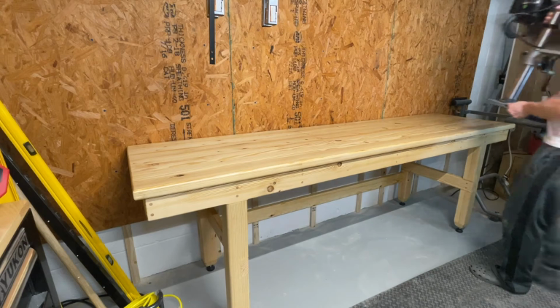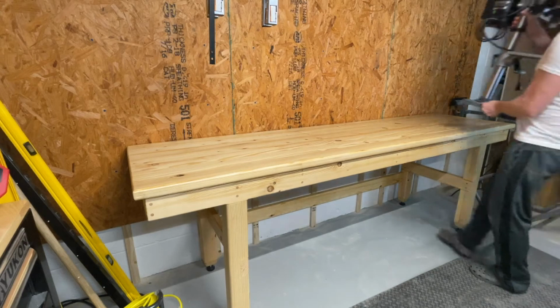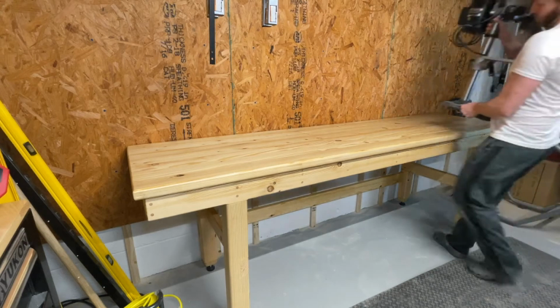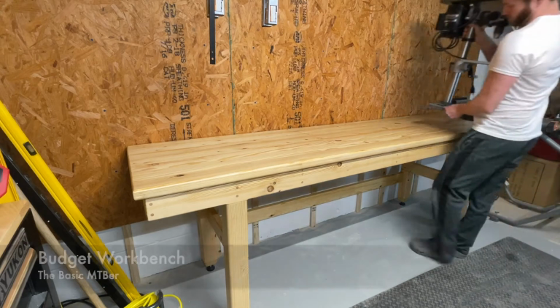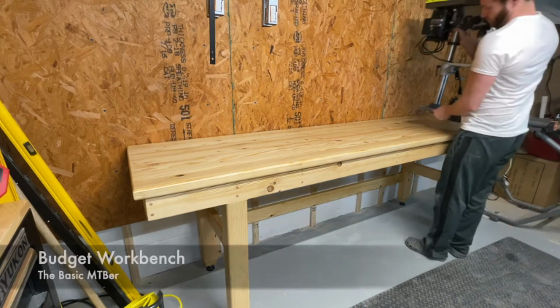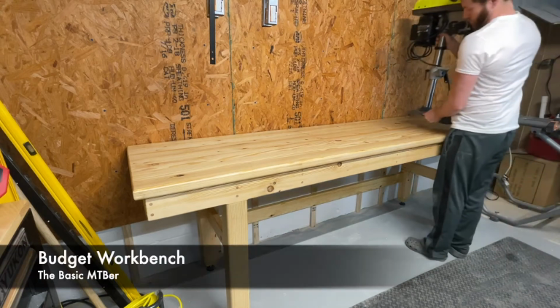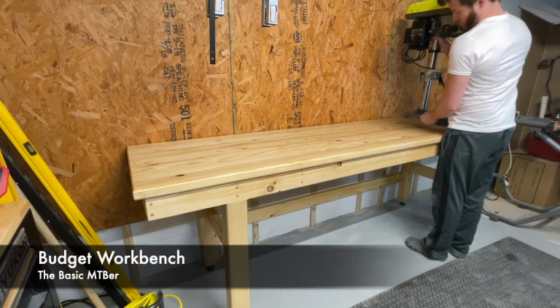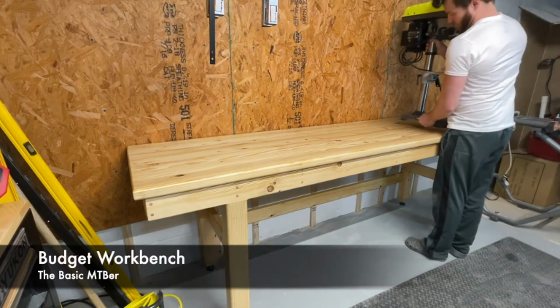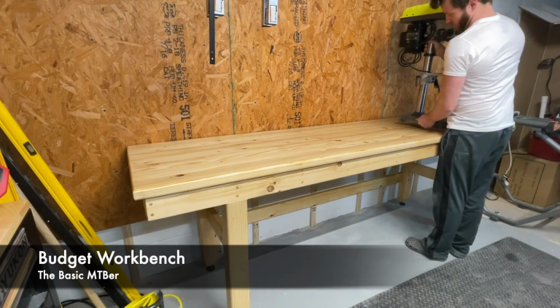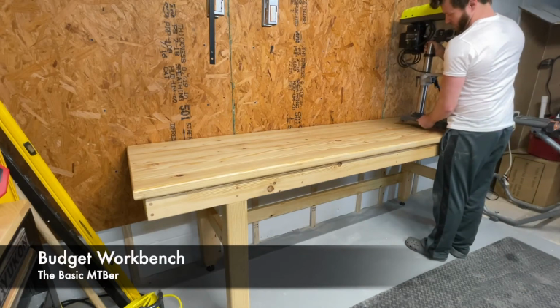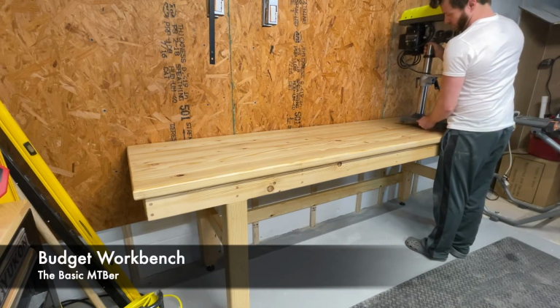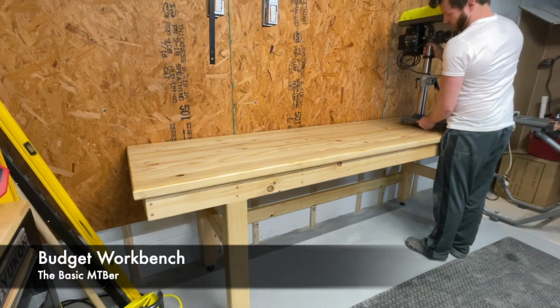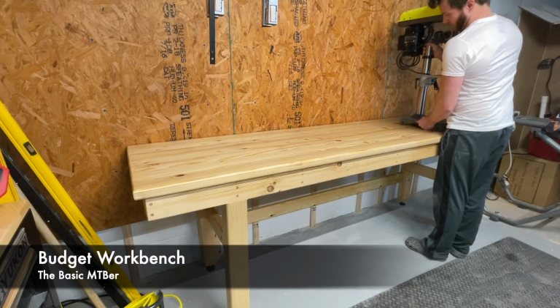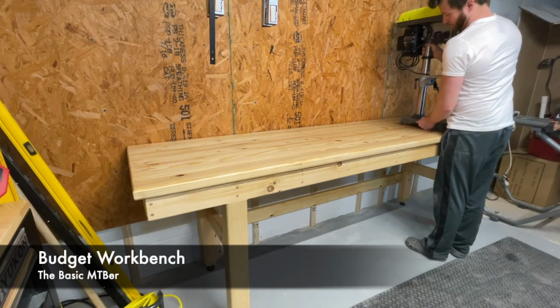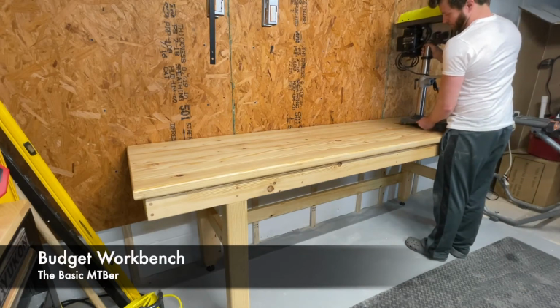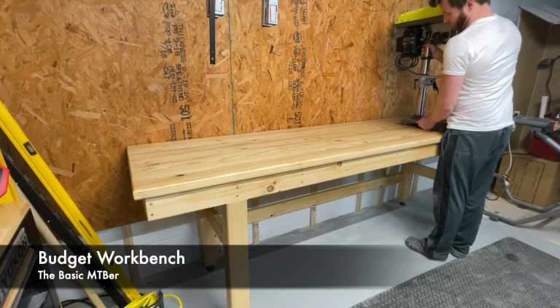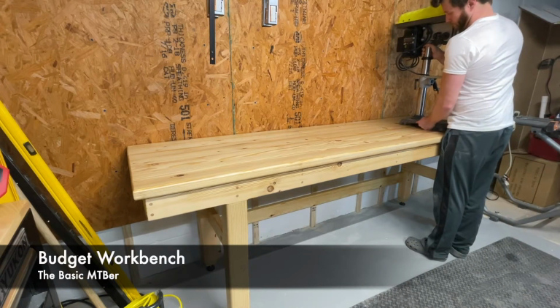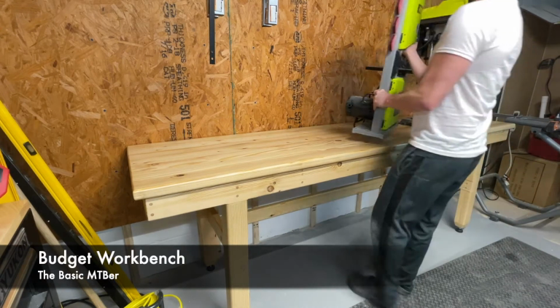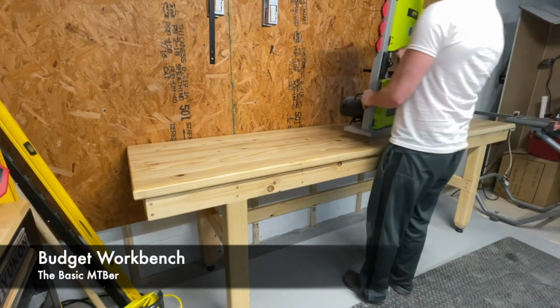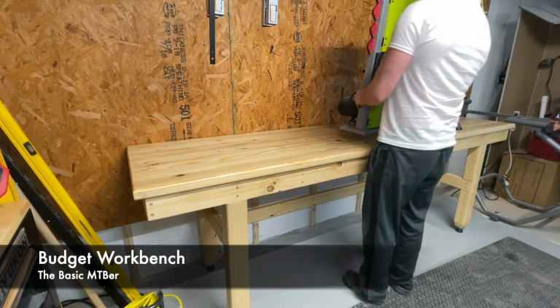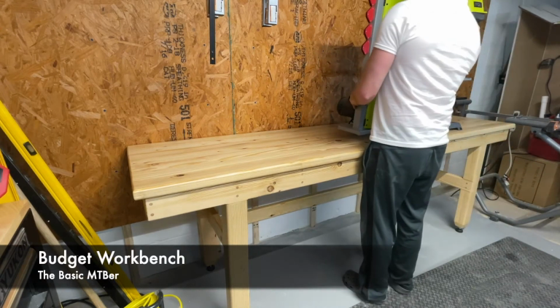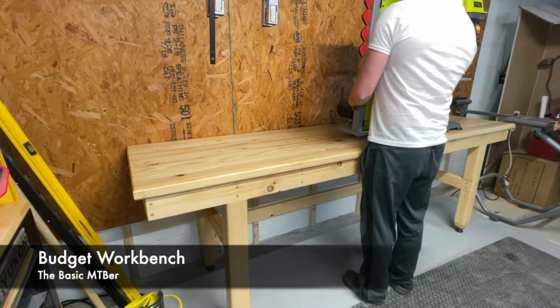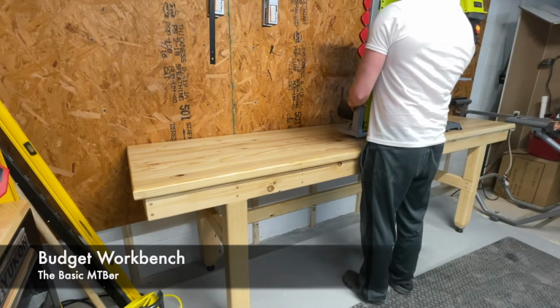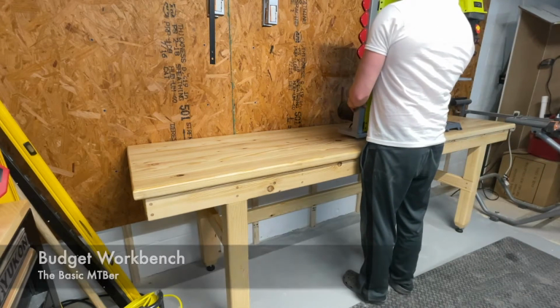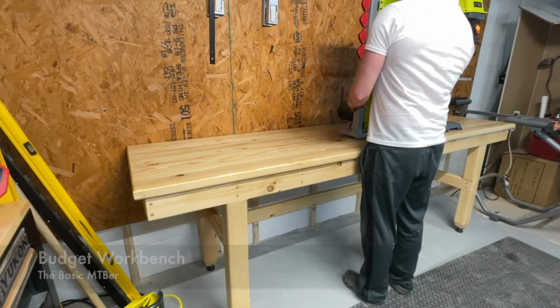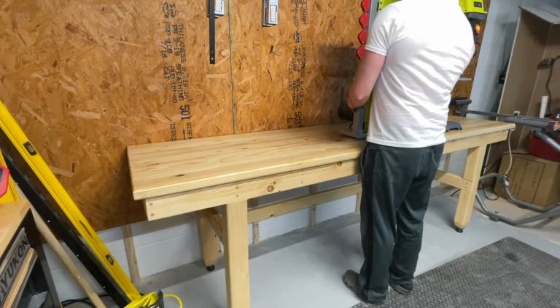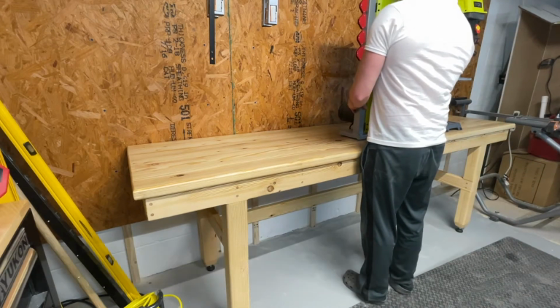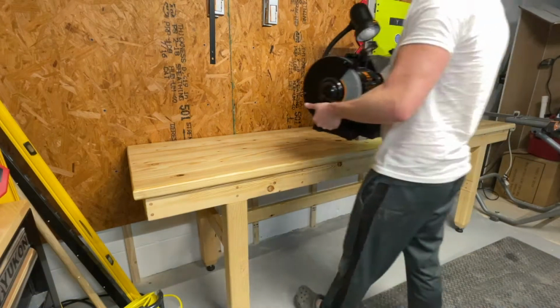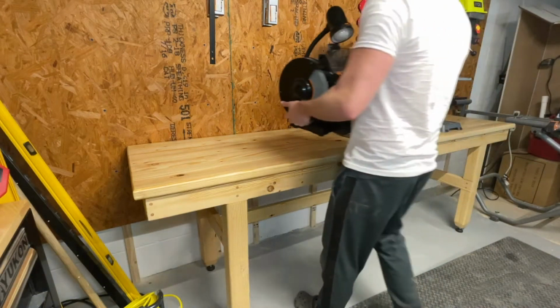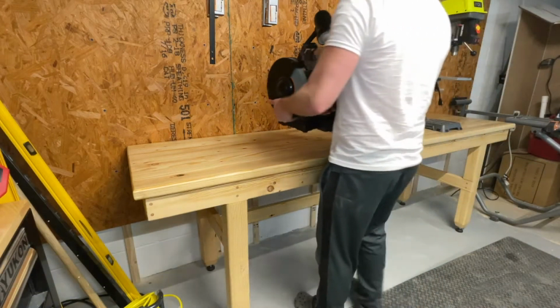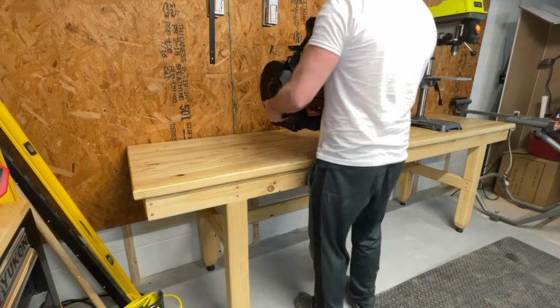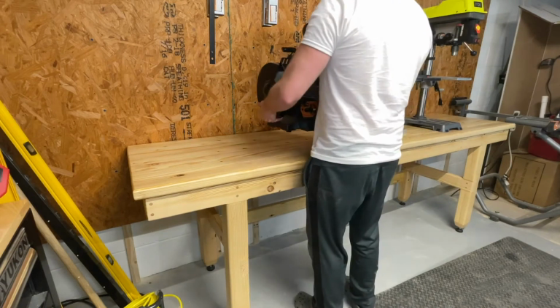Hey, Basic here. Today we're building a workbench with only straight 90 degree cuts using simple tools.